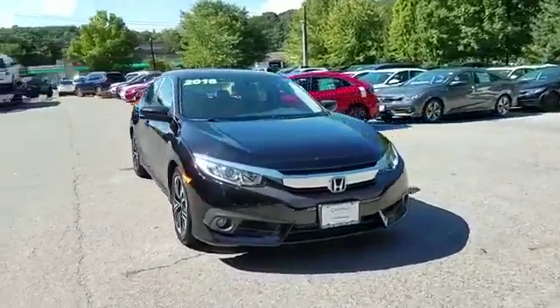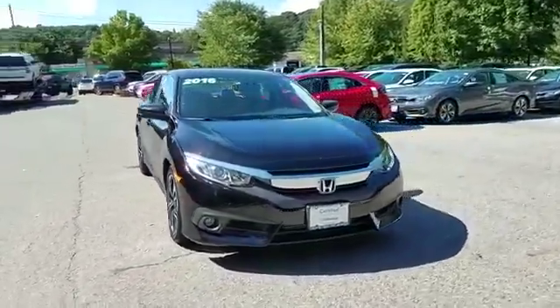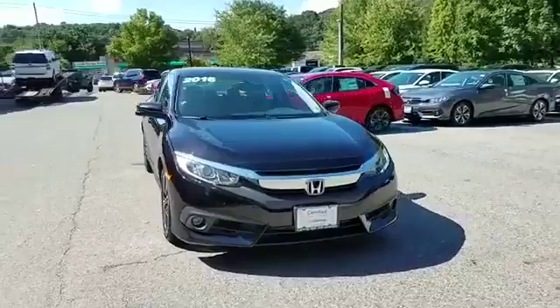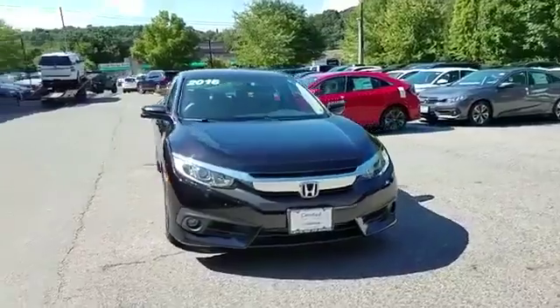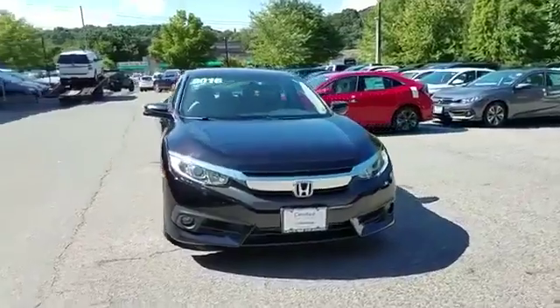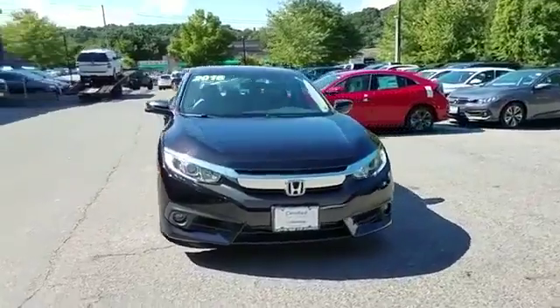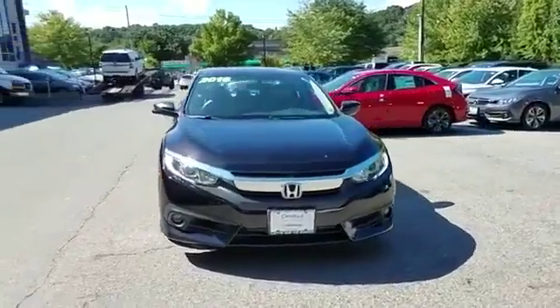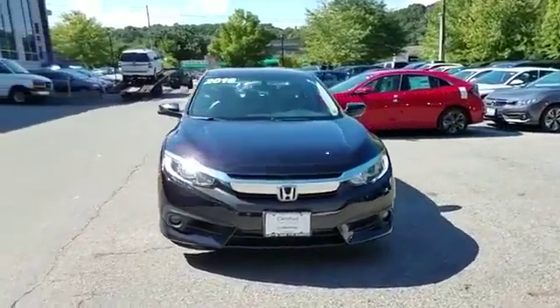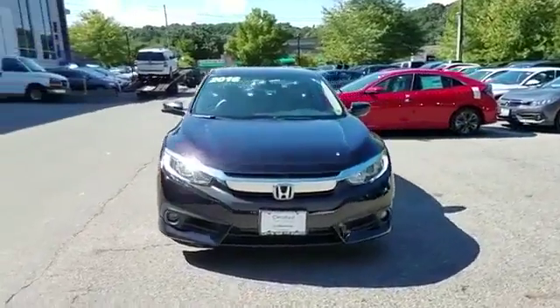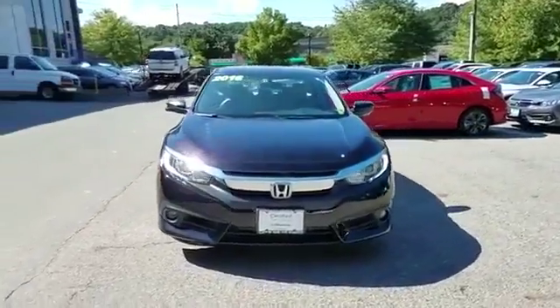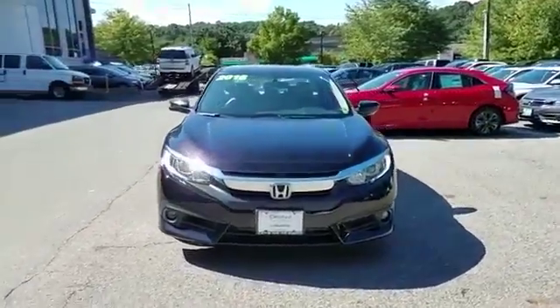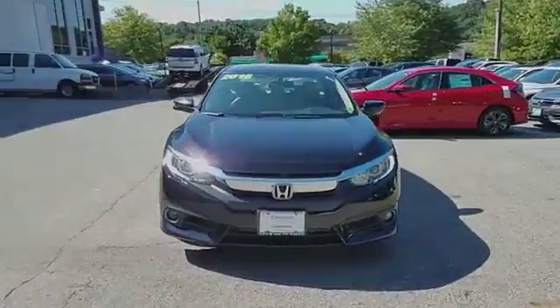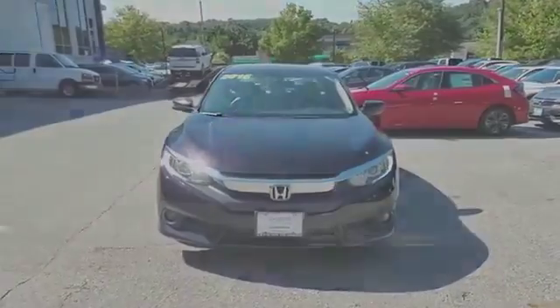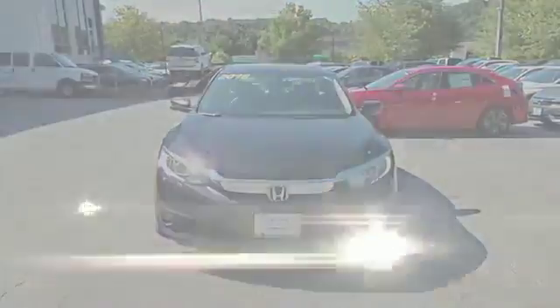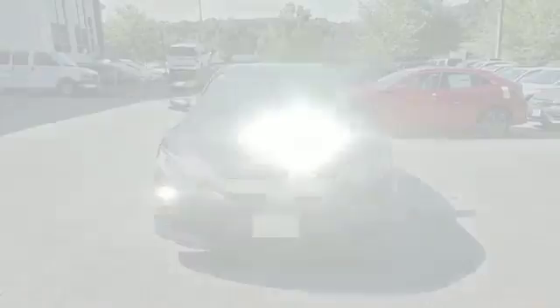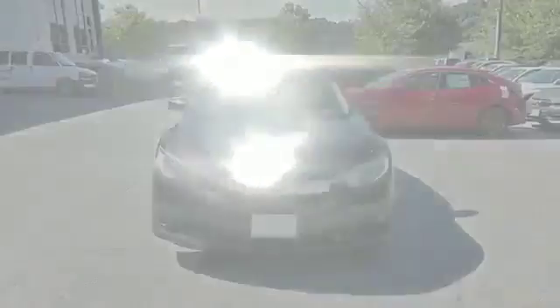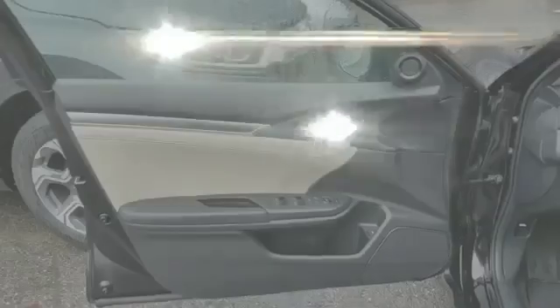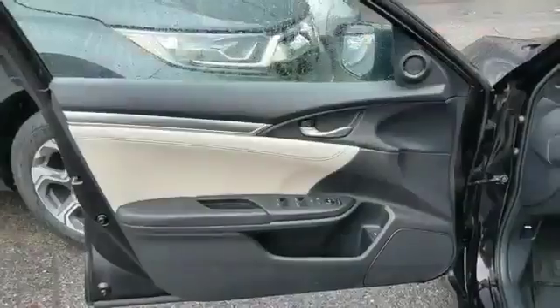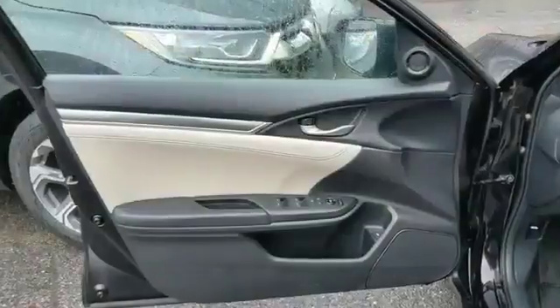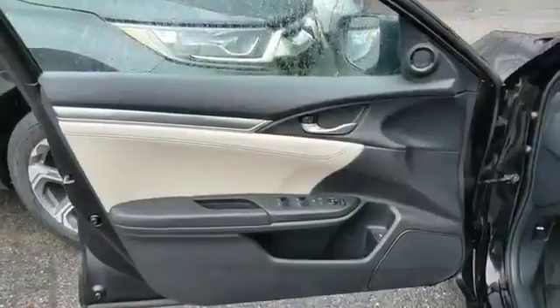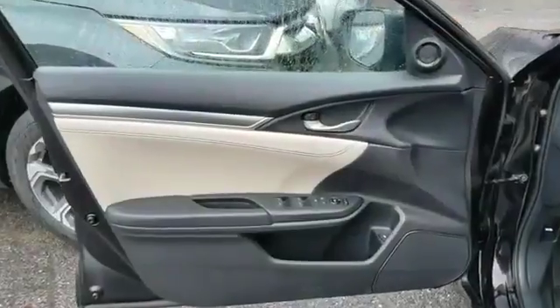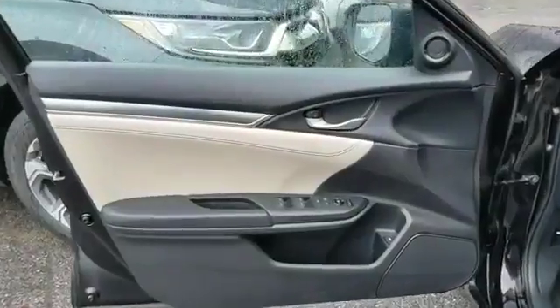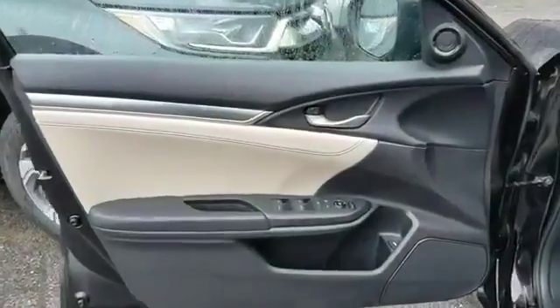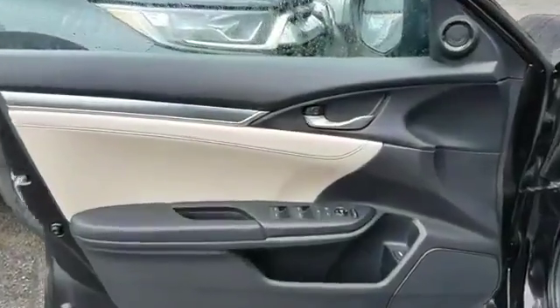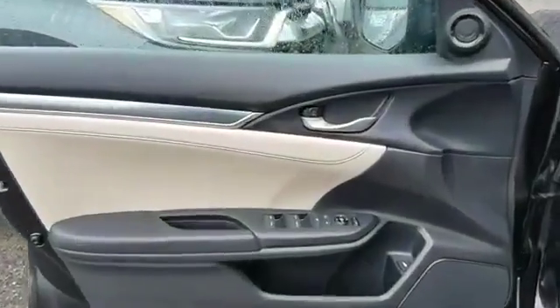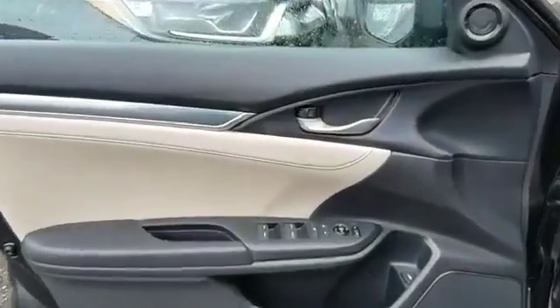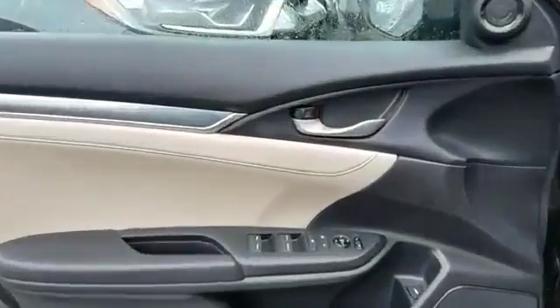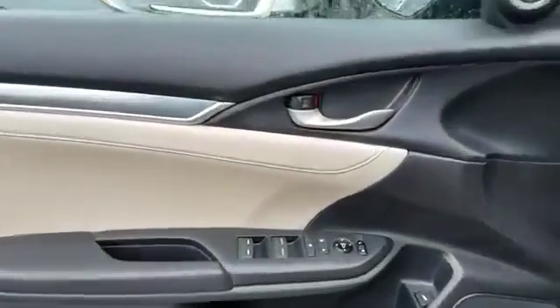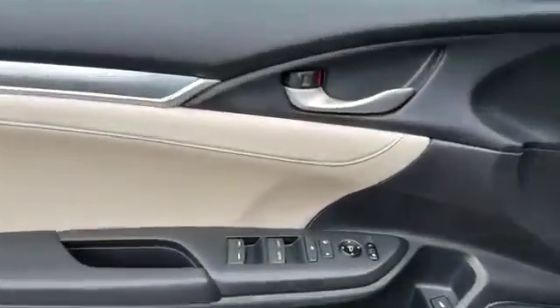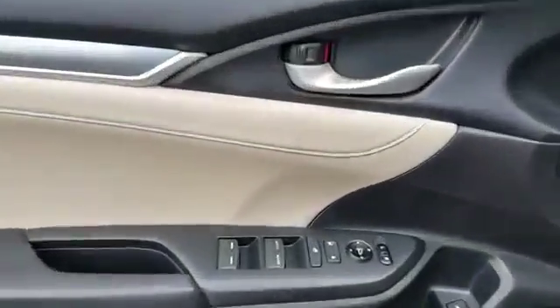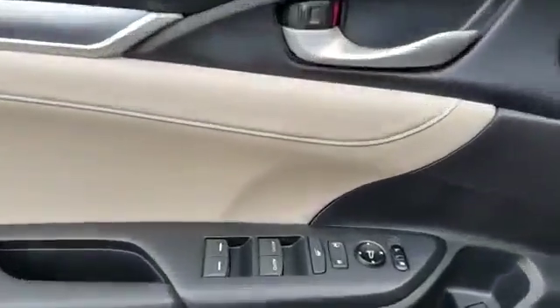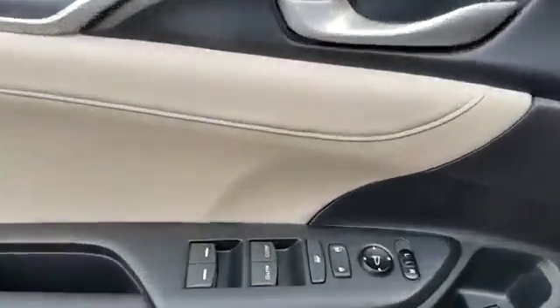Backup camera, power driver's seat, and pass-through rear seat.